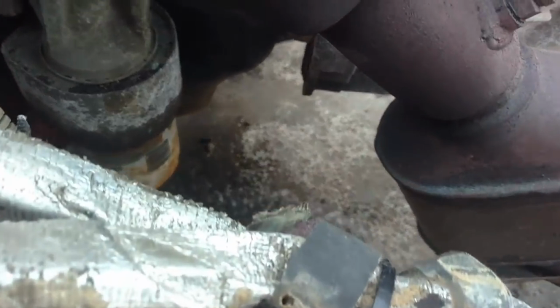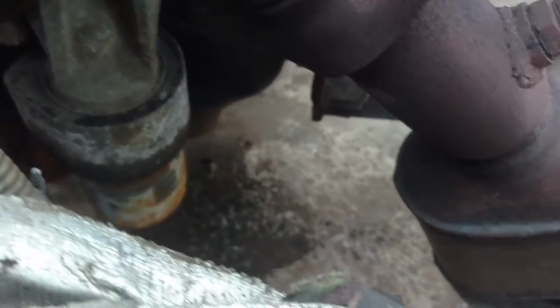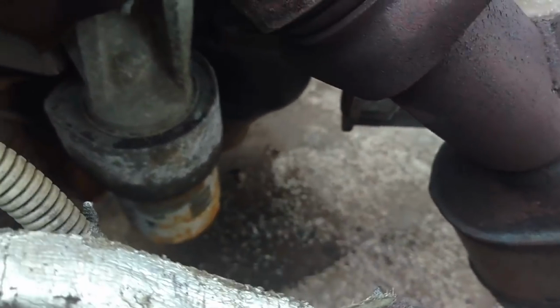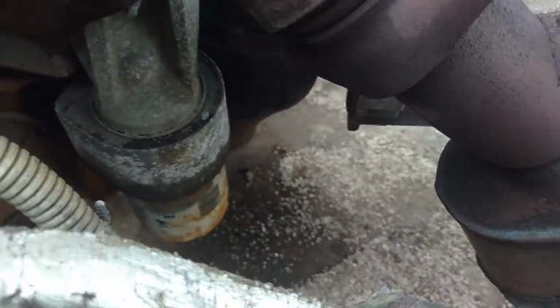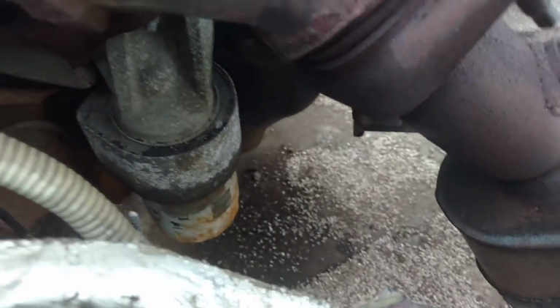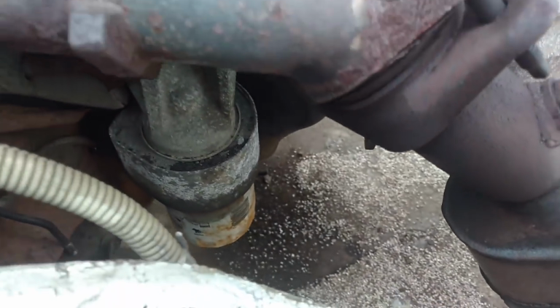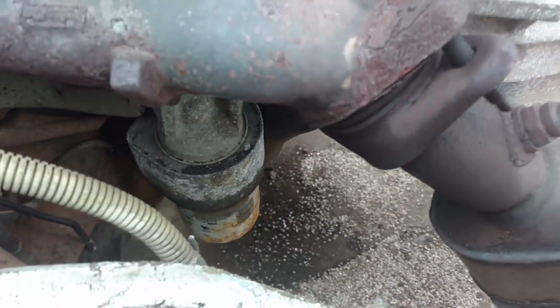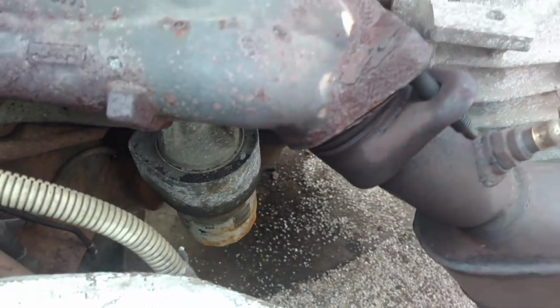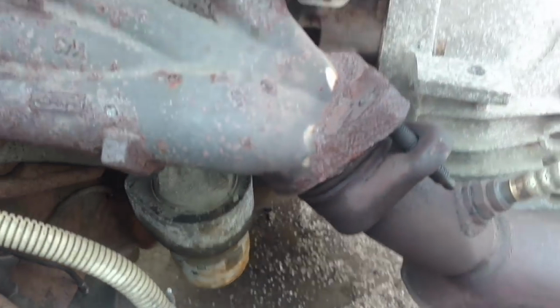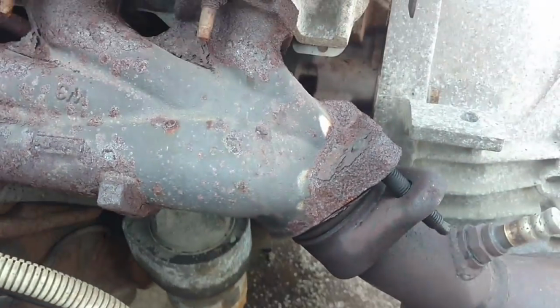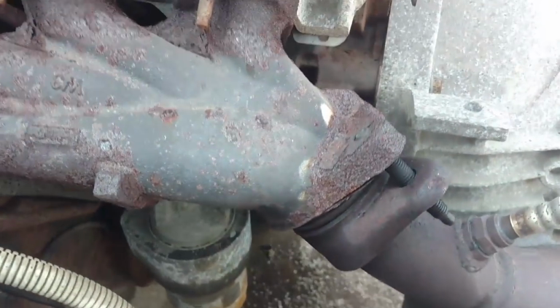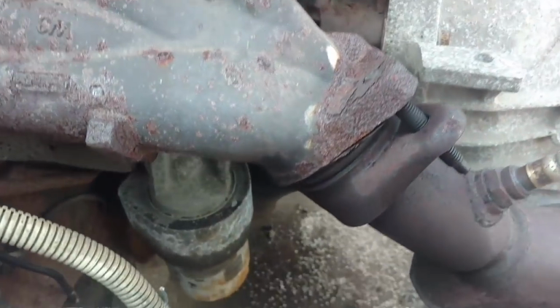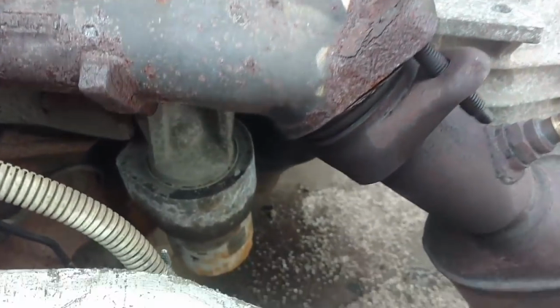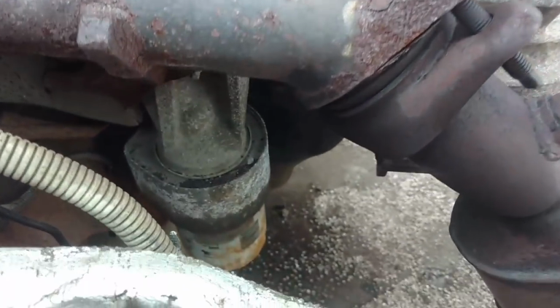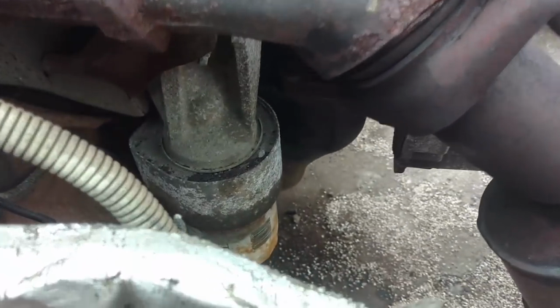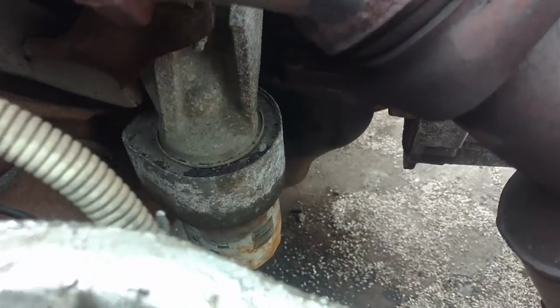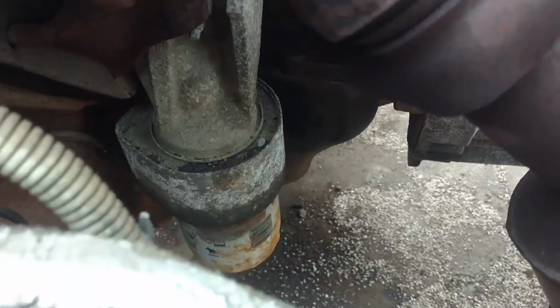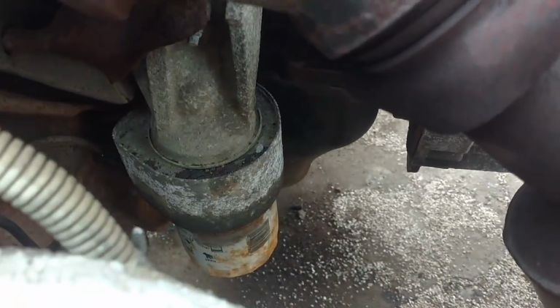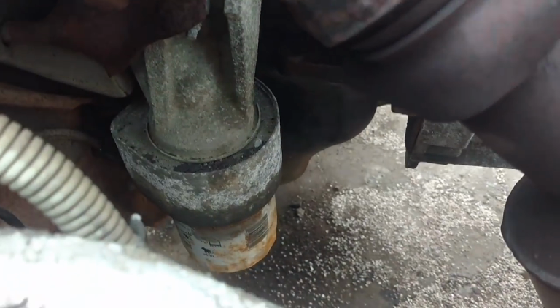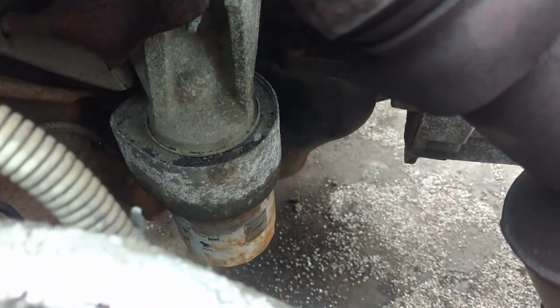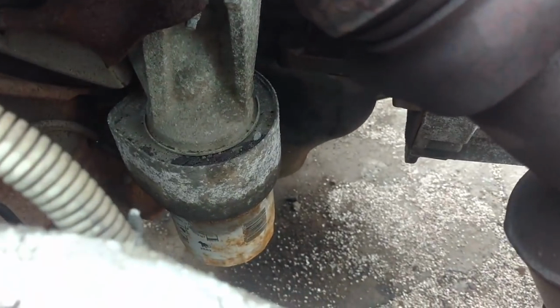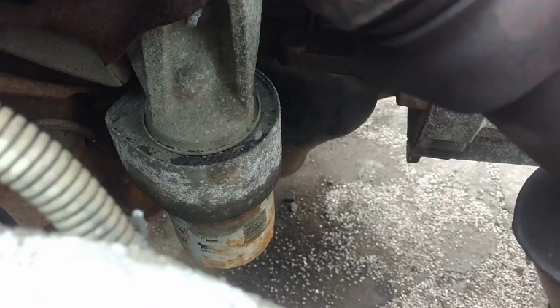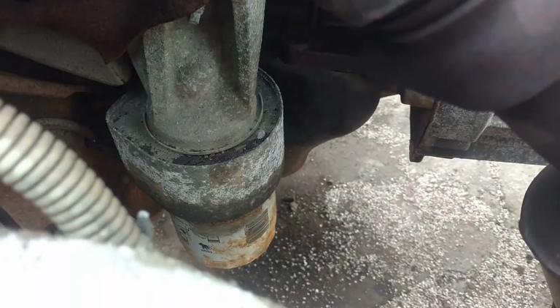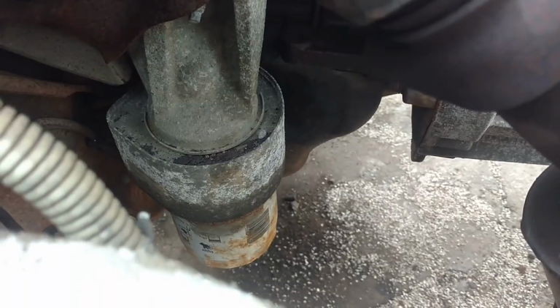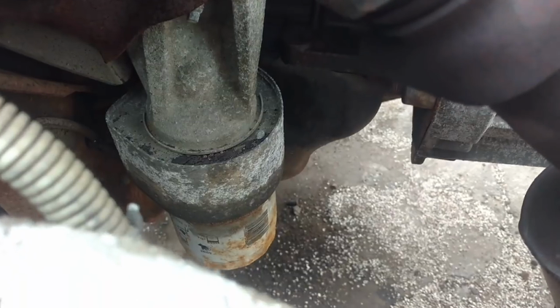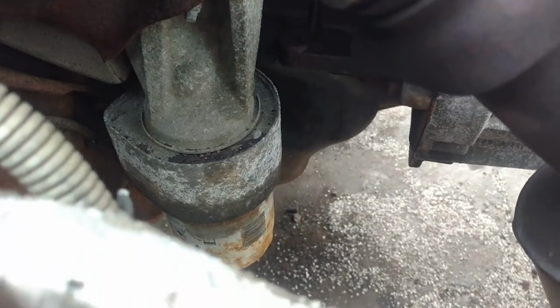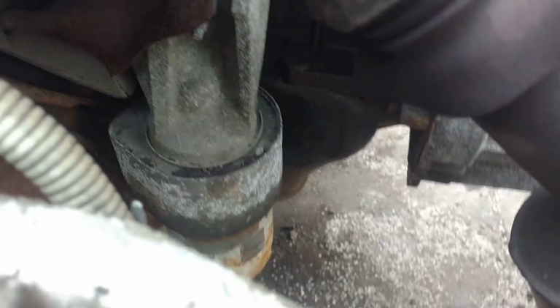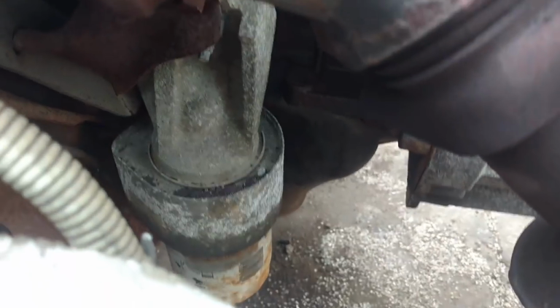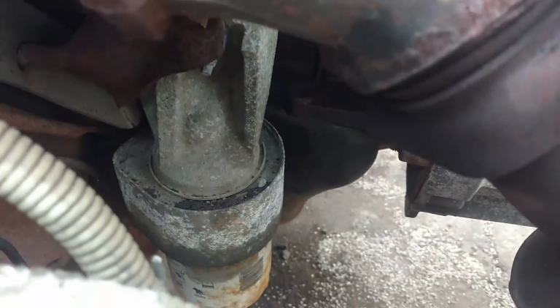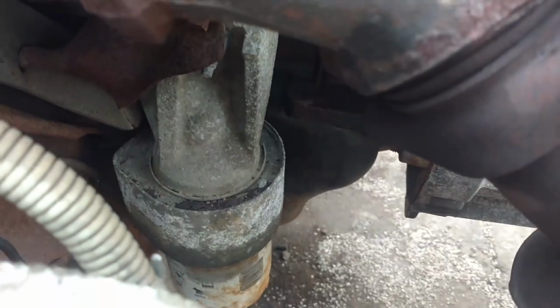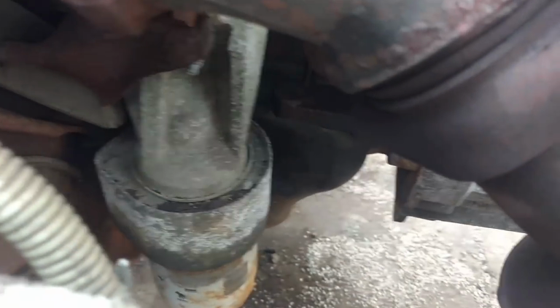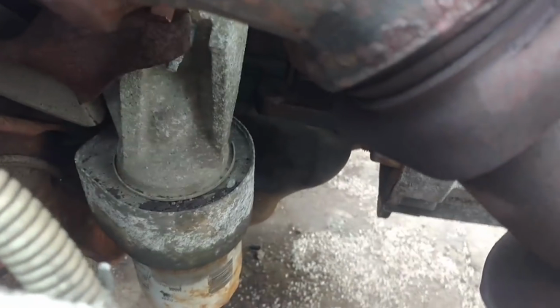When you take the cab off like this, there's not a lot you have to do down below.